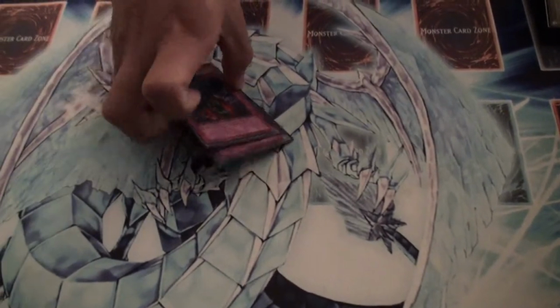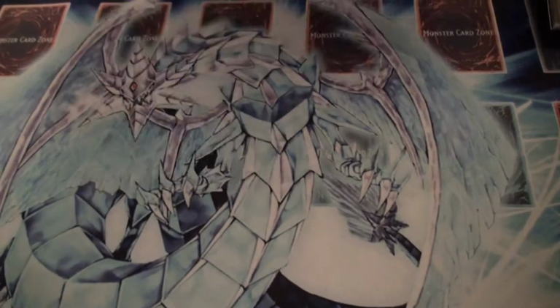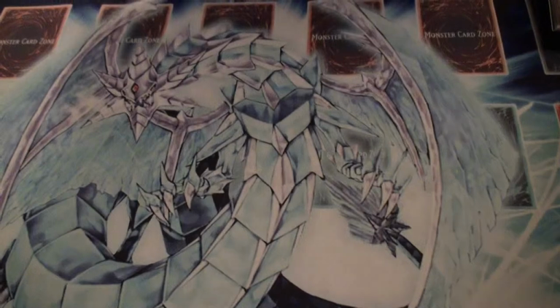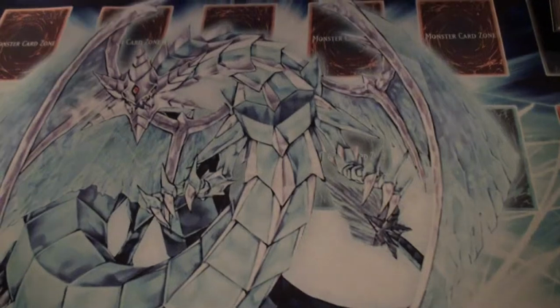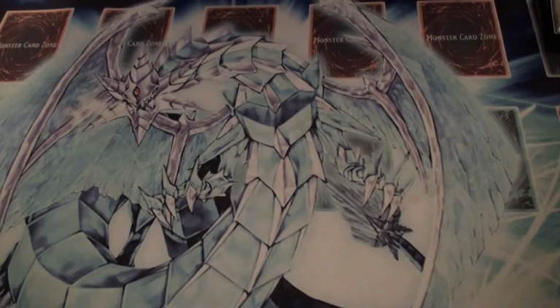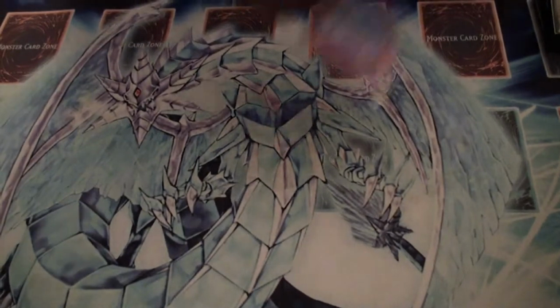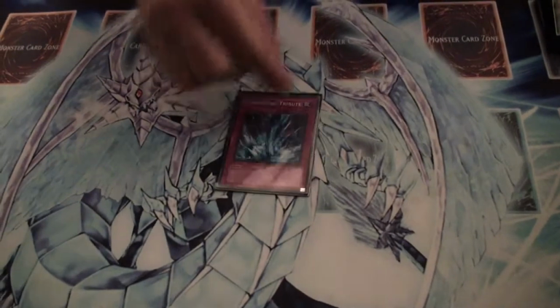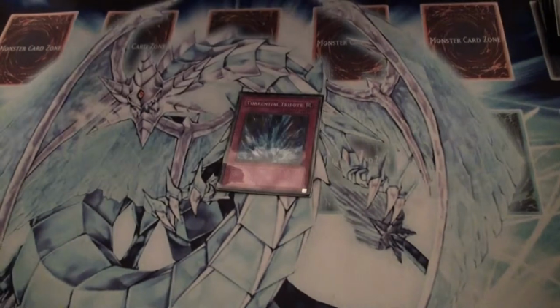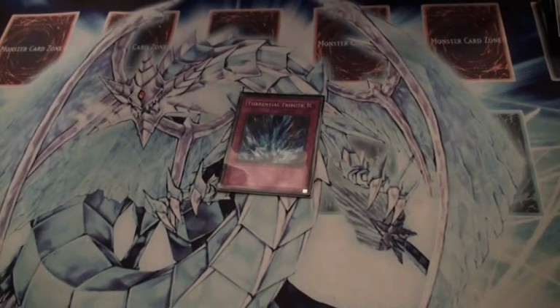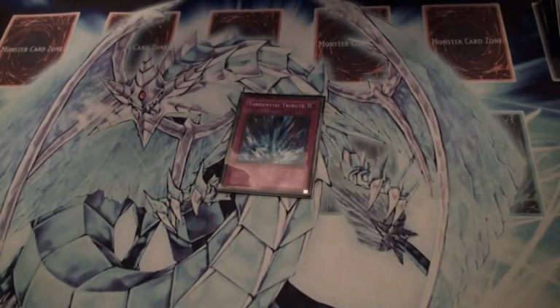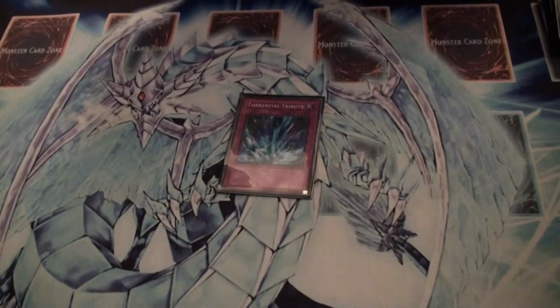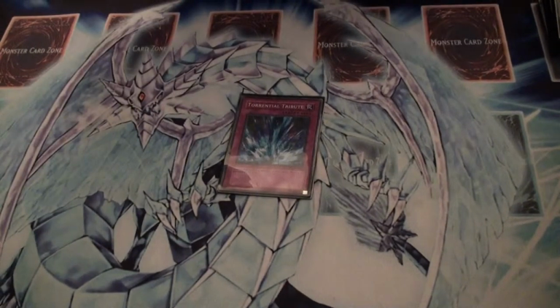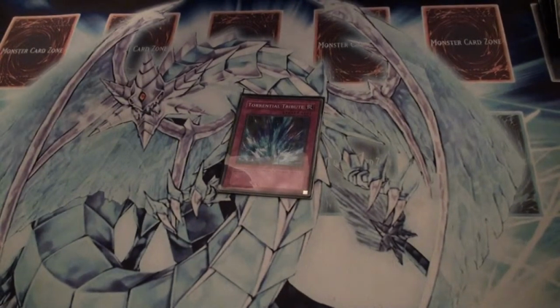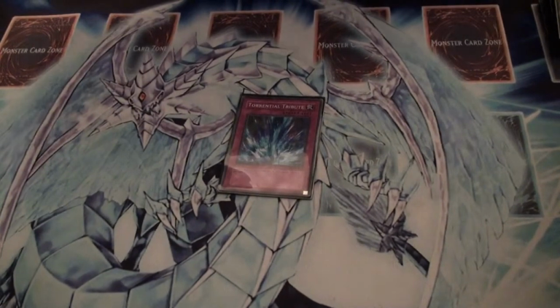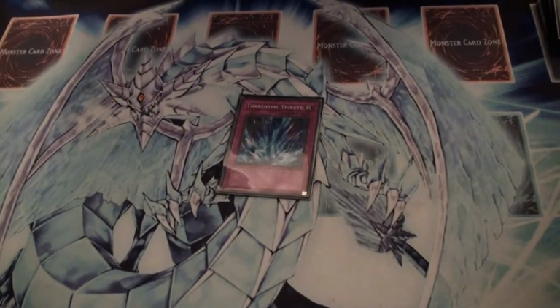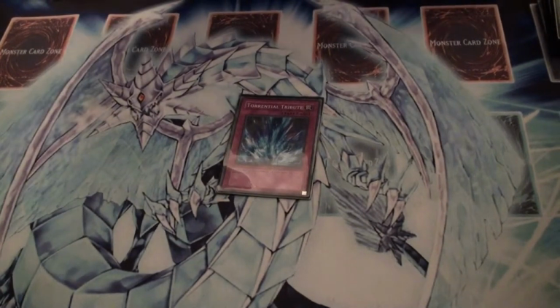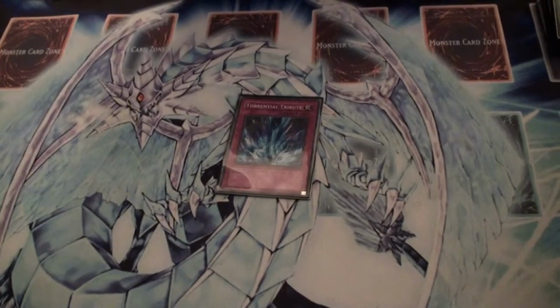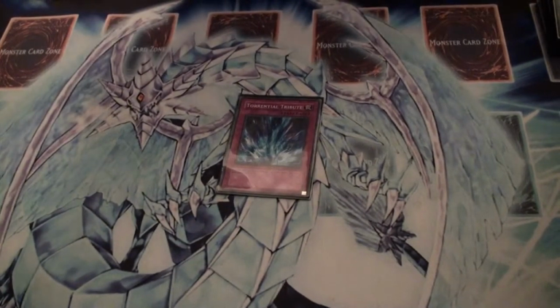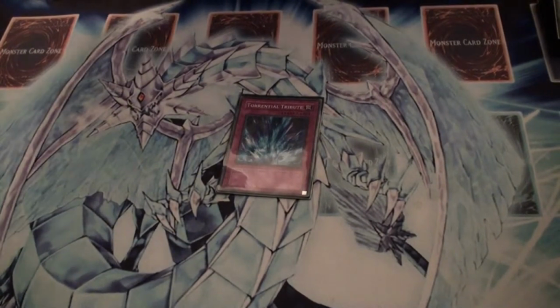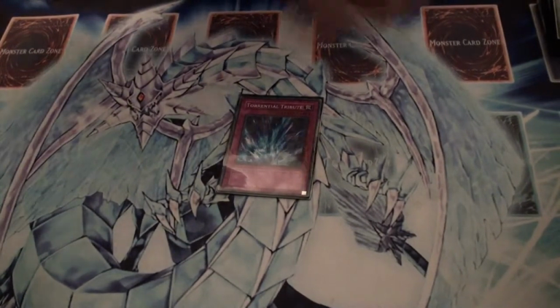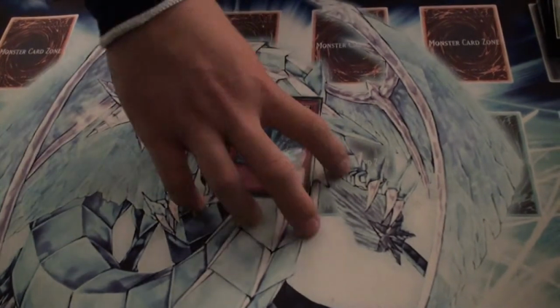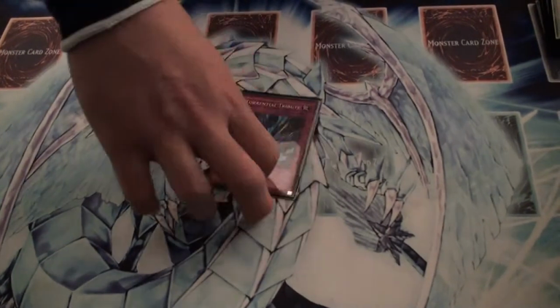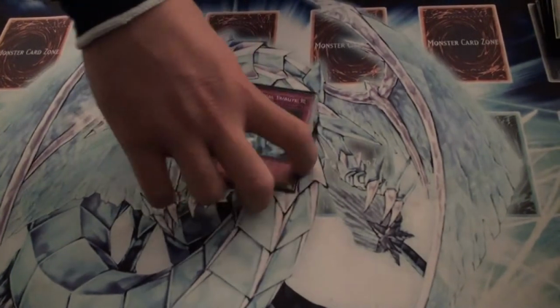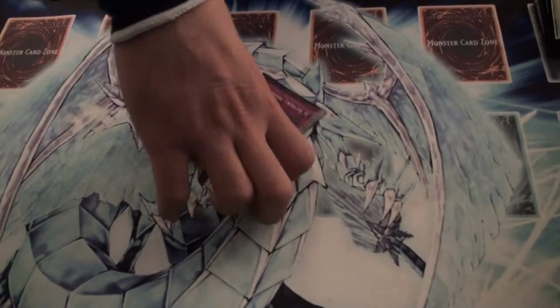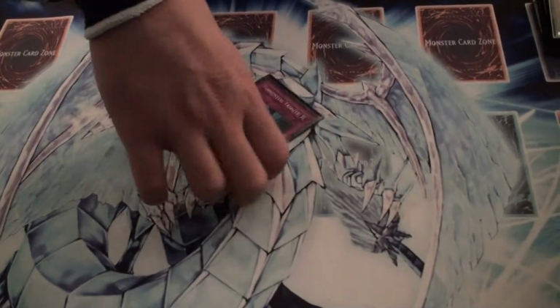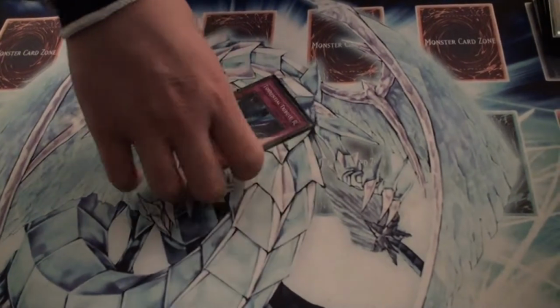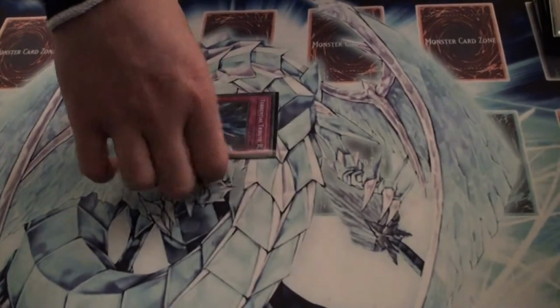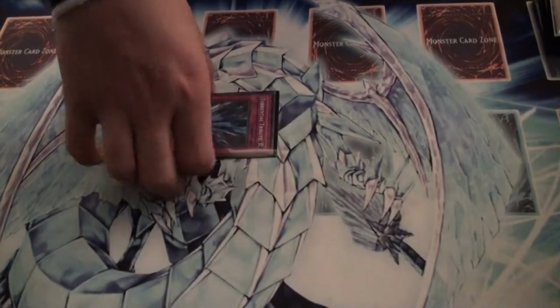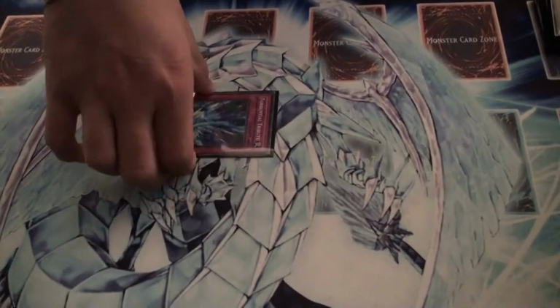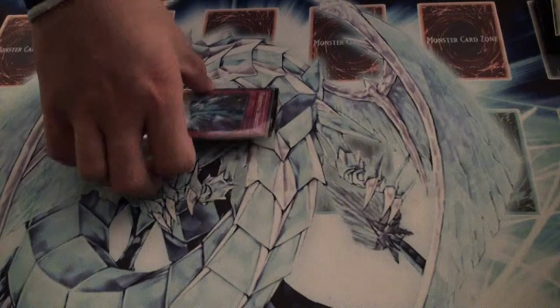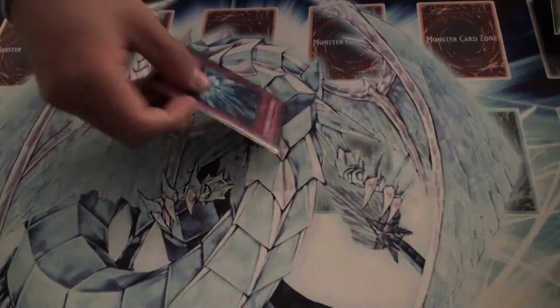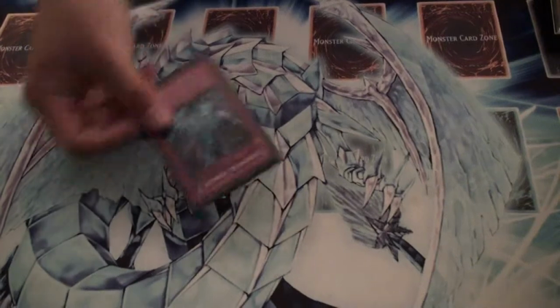And Torrential, also pretty basic. You can use this to bring back a Green Baboon if you need to.